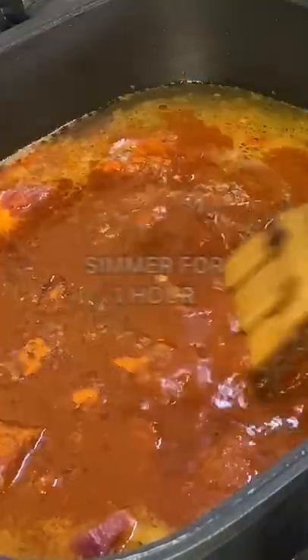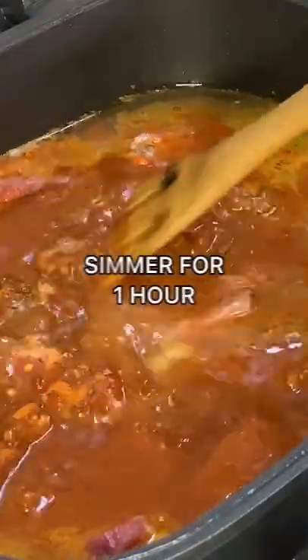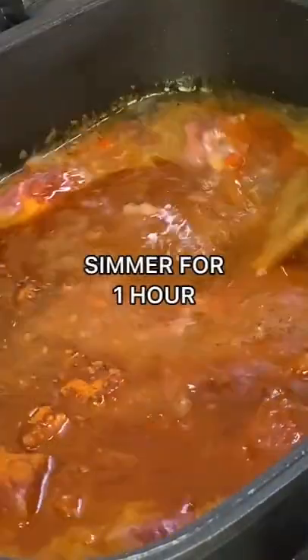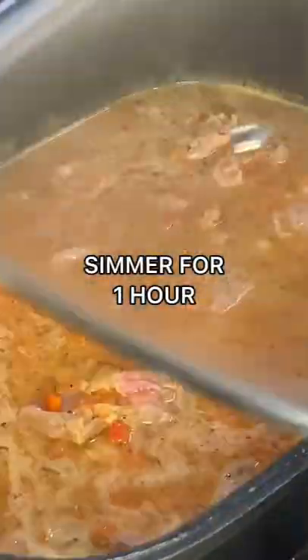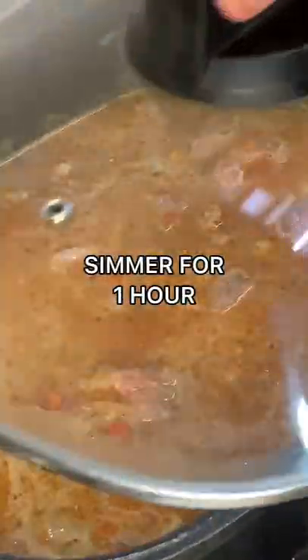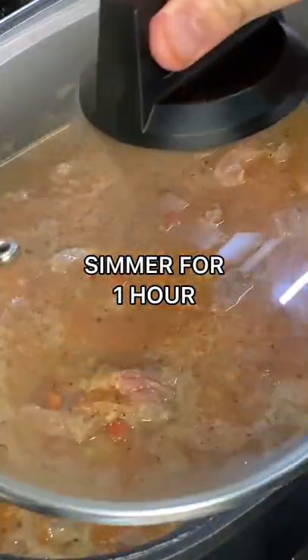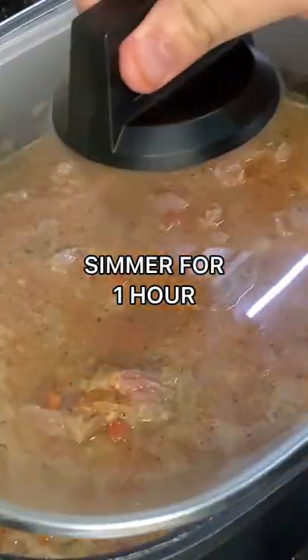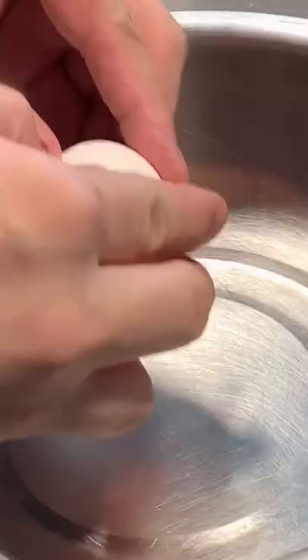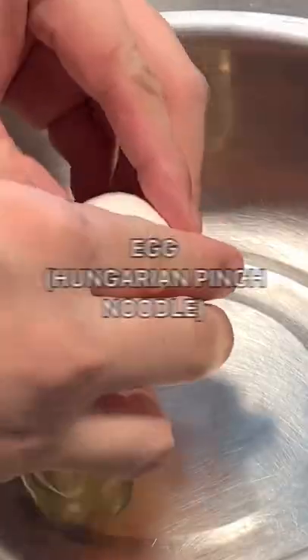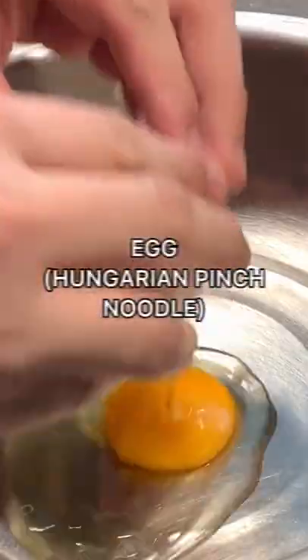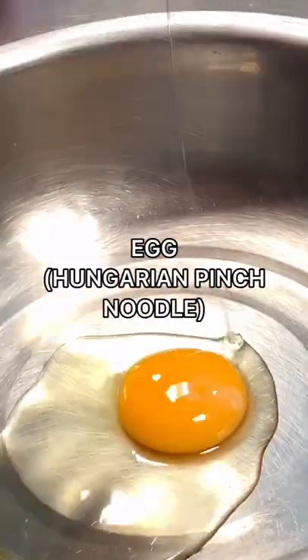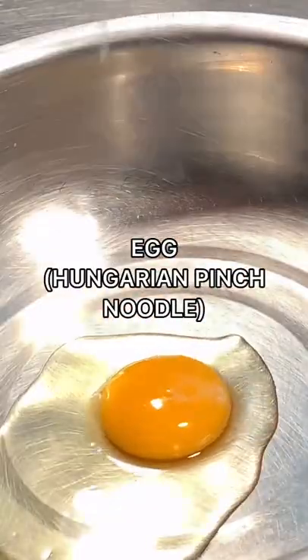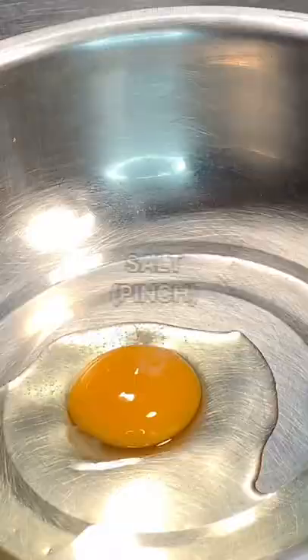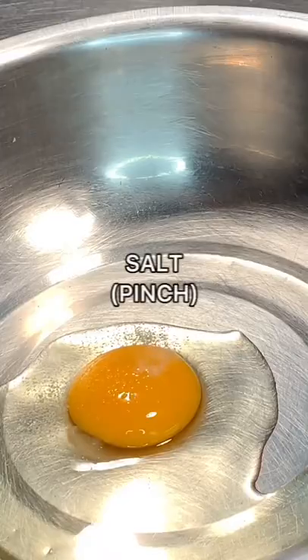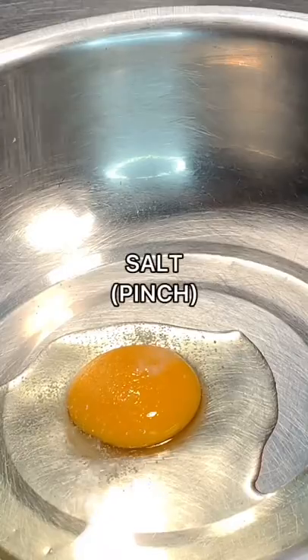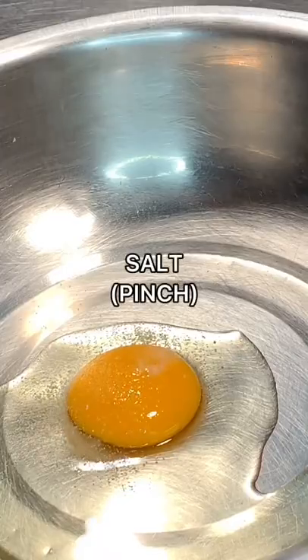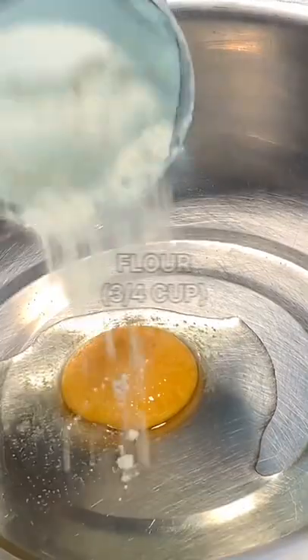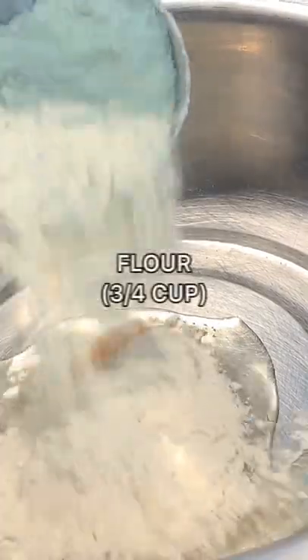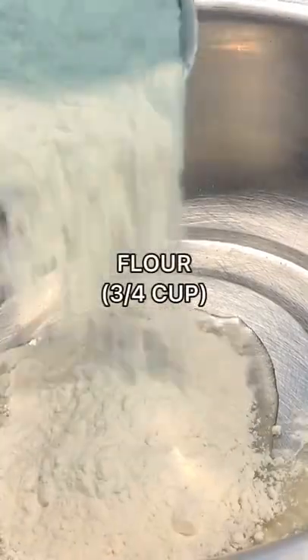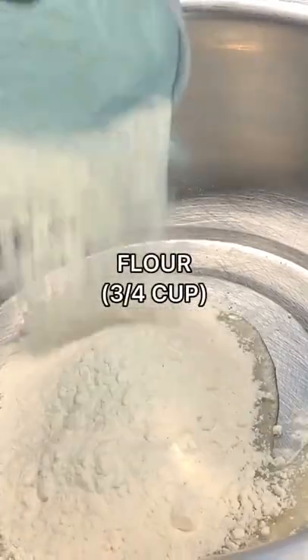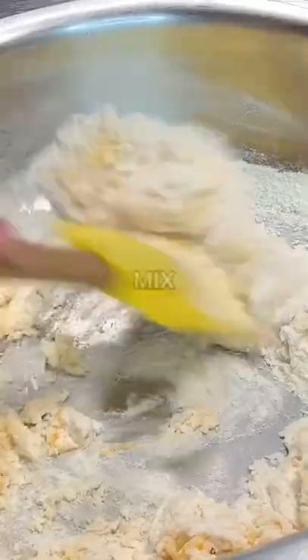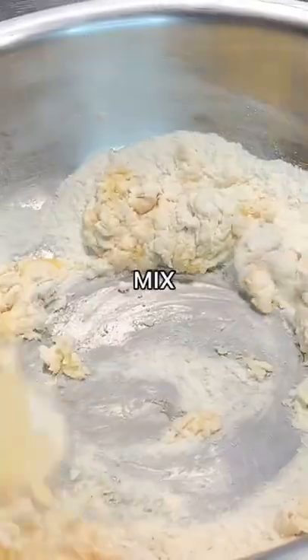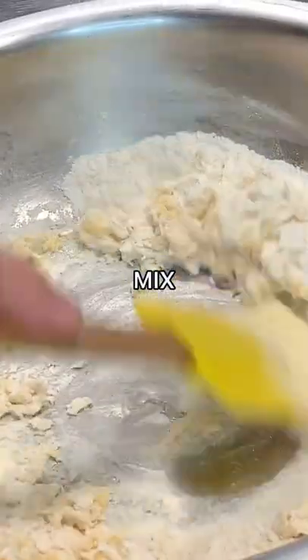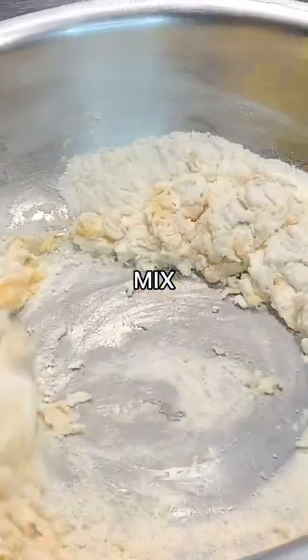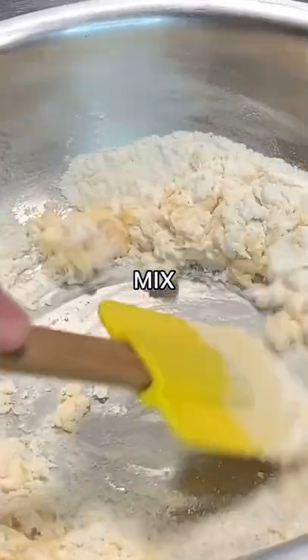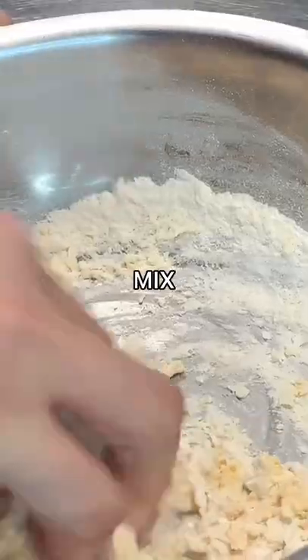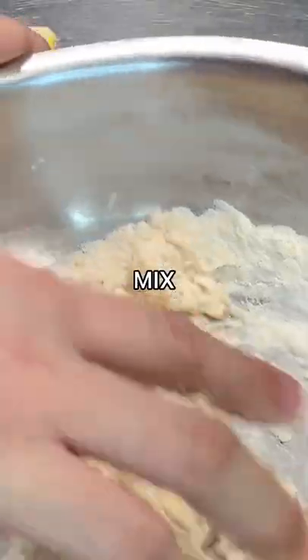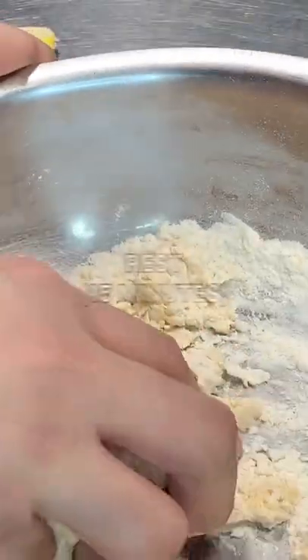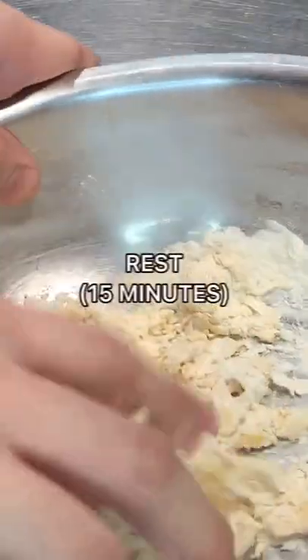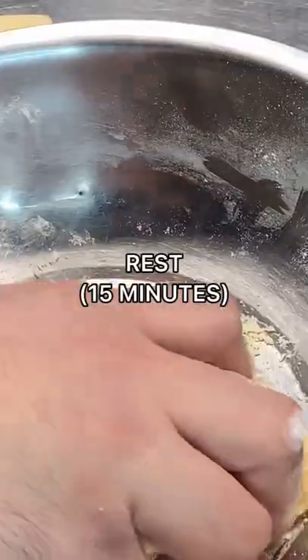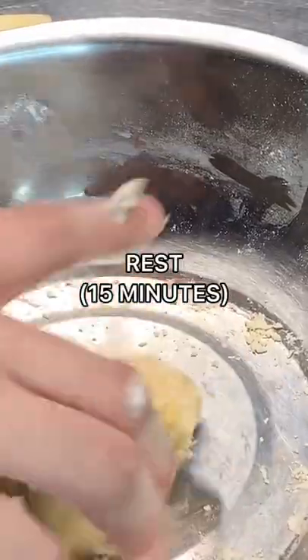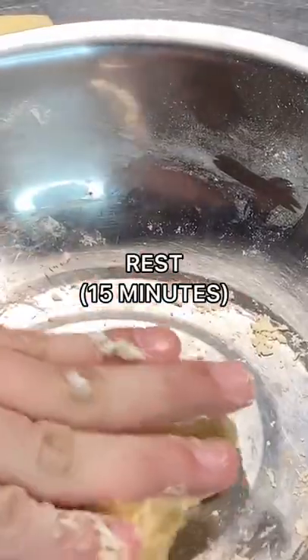Simmer for one hour. Crack one egg, add a pinch of salt and flour, then mix. Rest for 15 minutes.